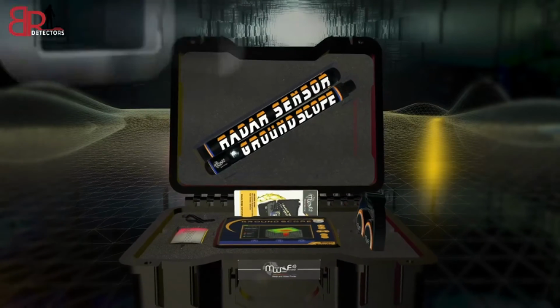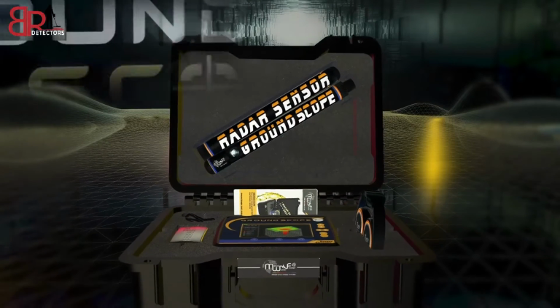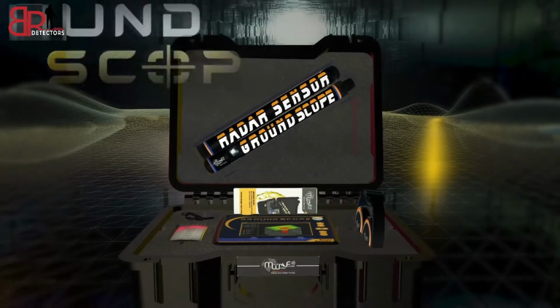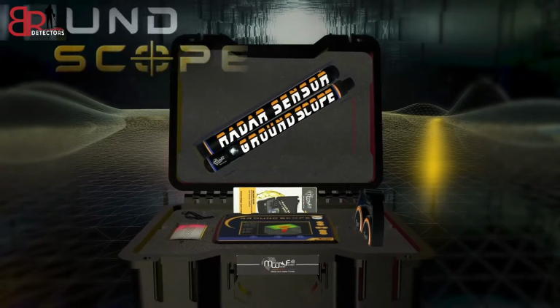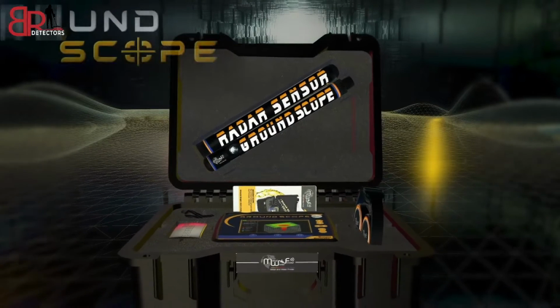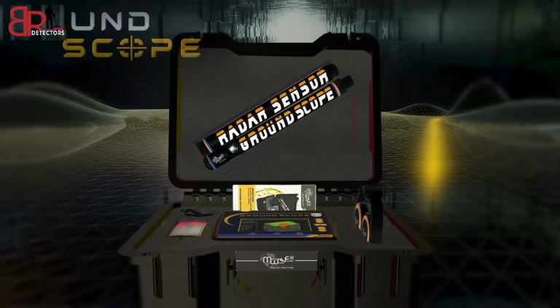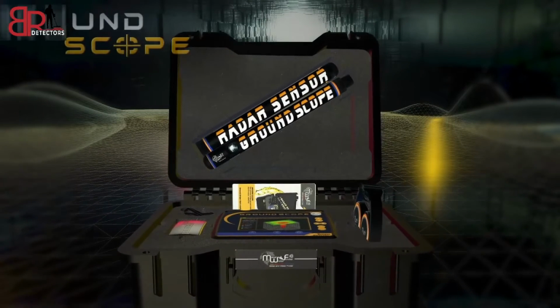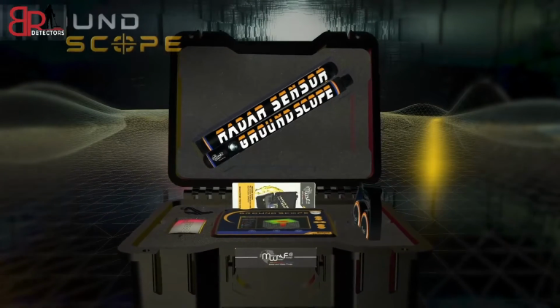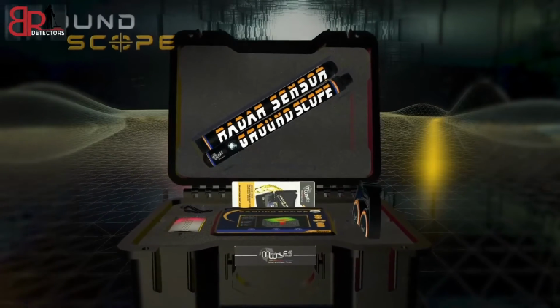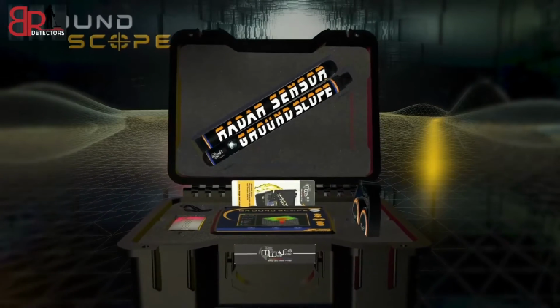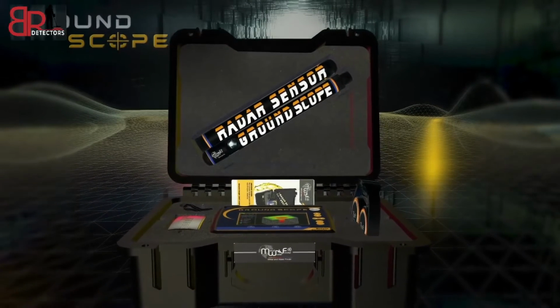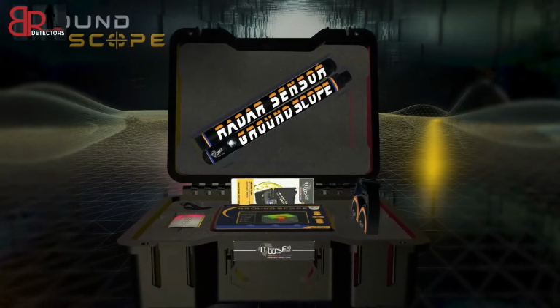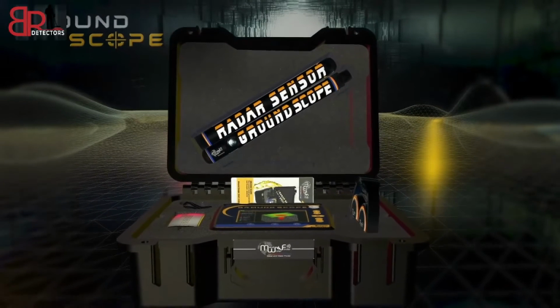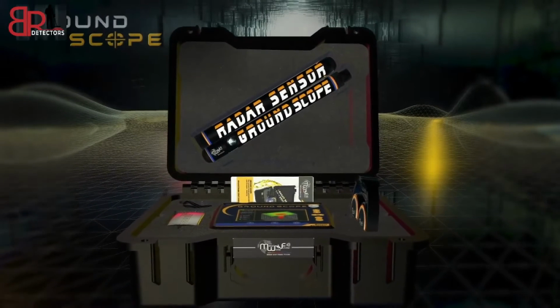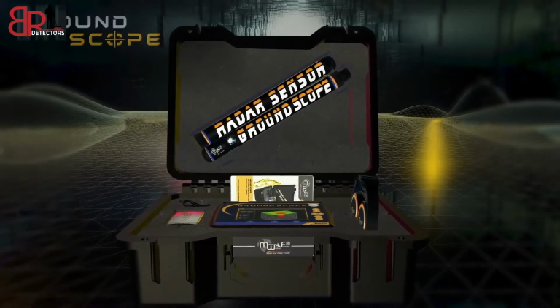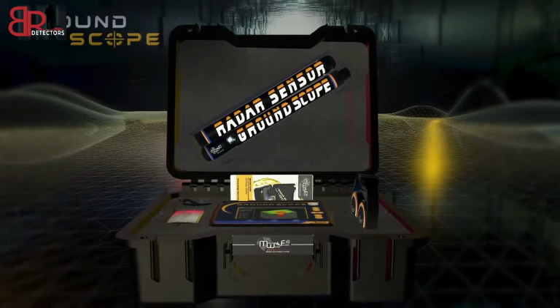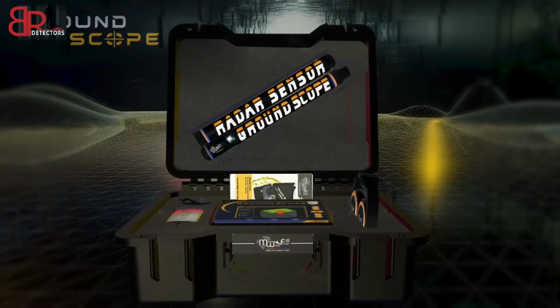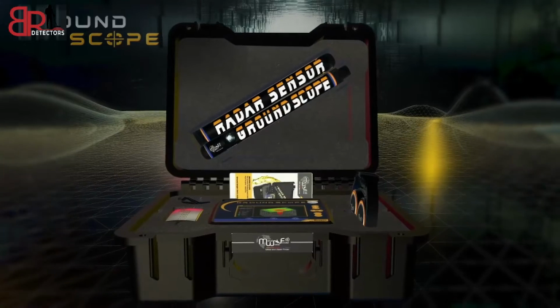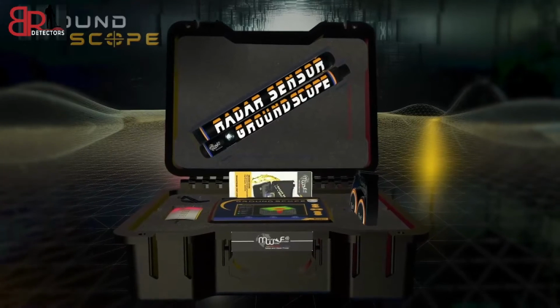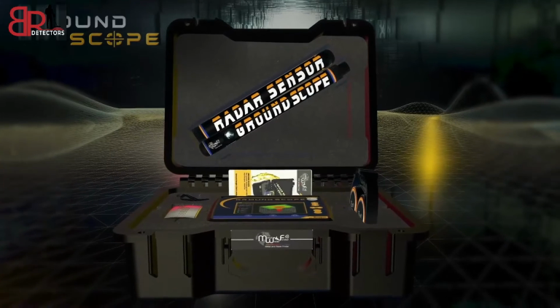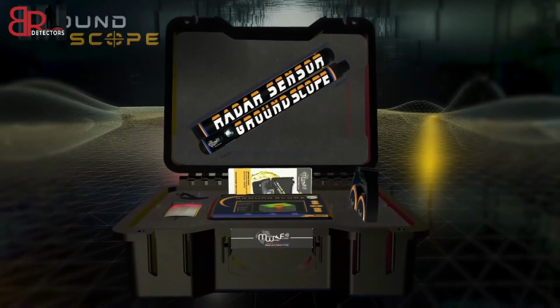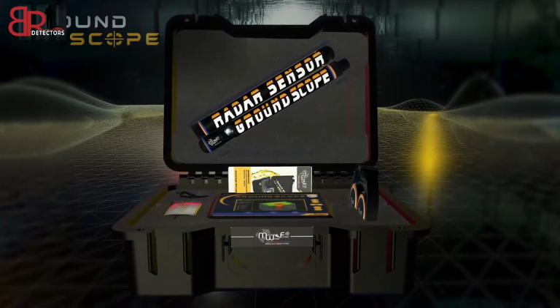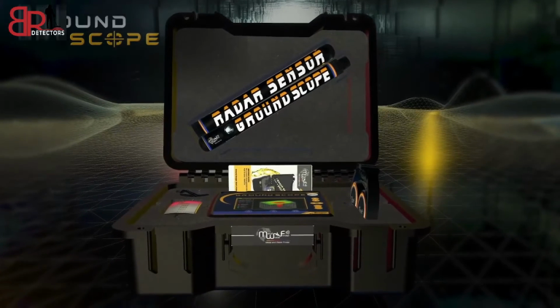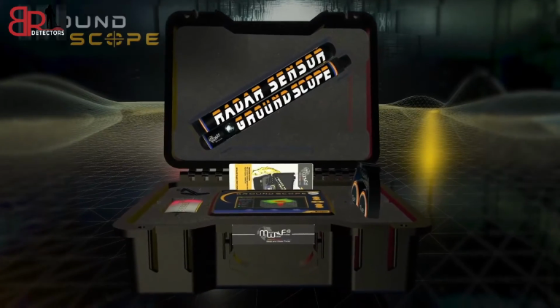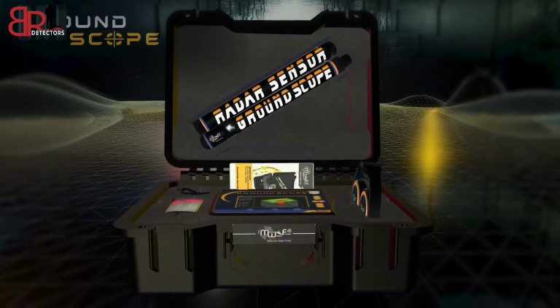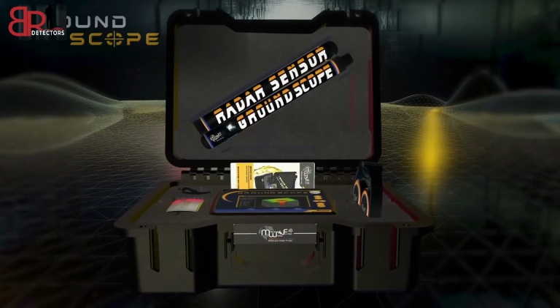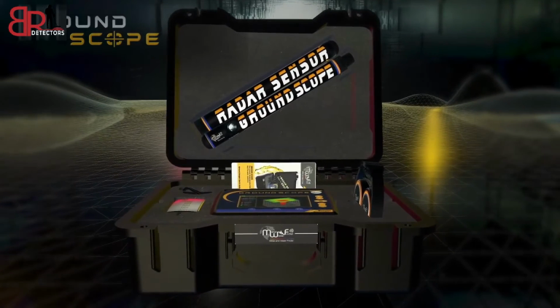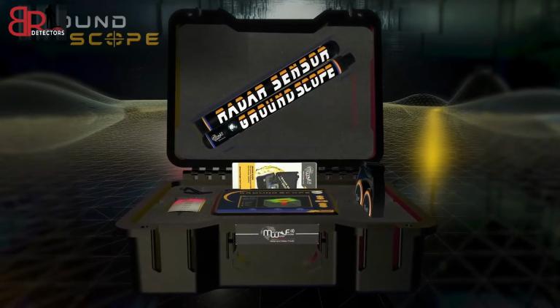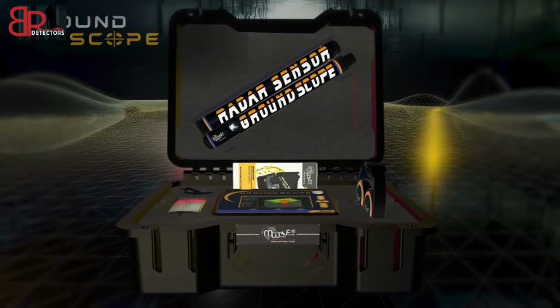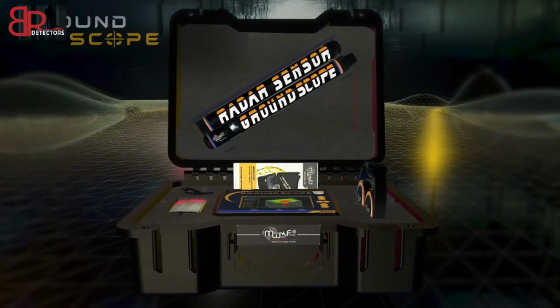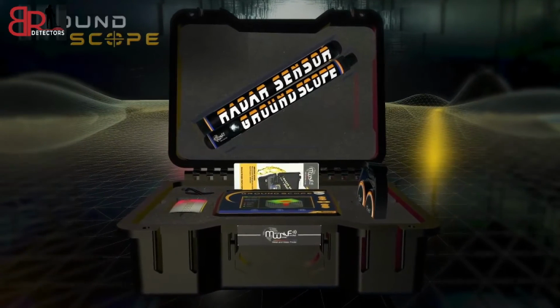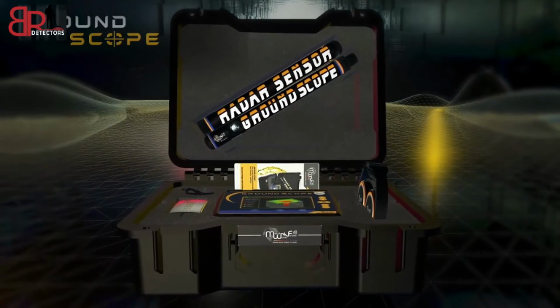Ground Scope, the new and special metal detector with two advanced search systems.